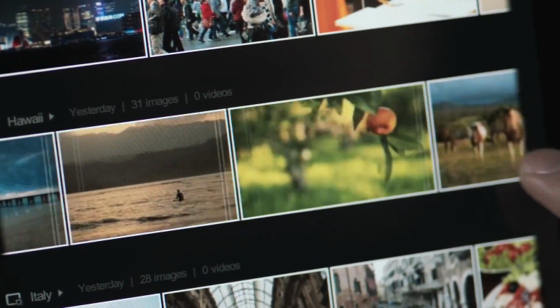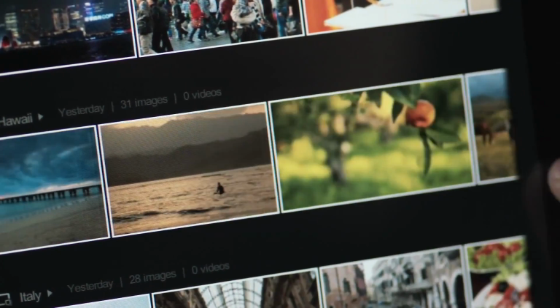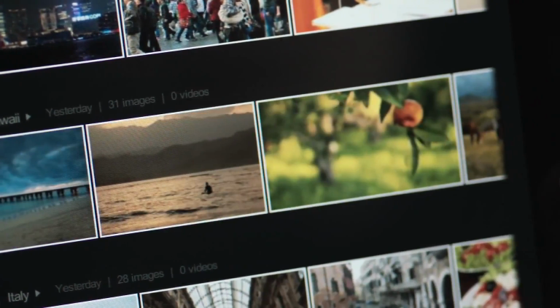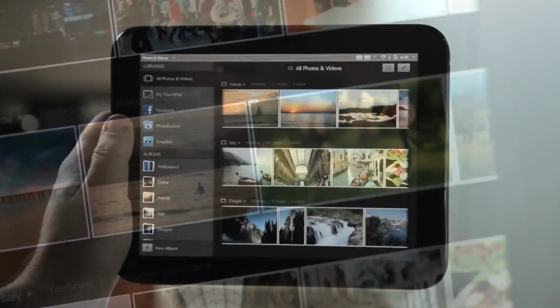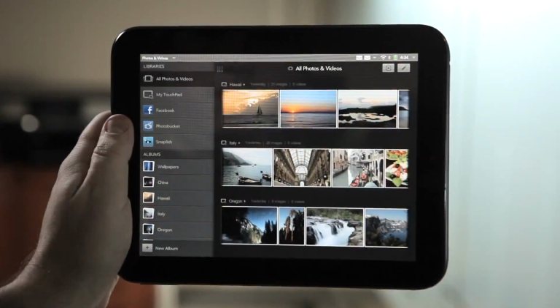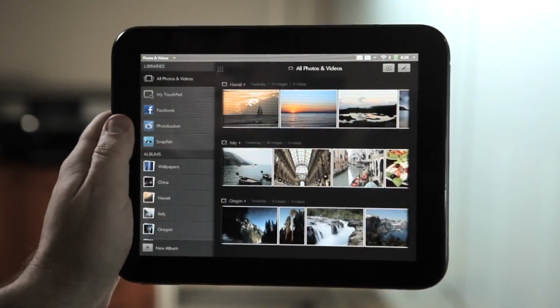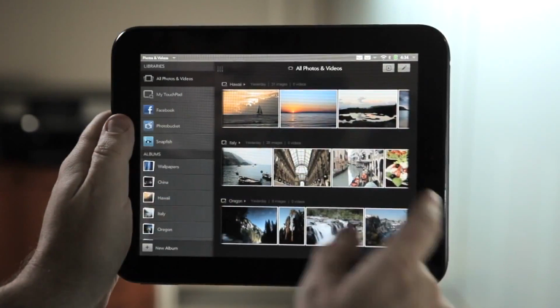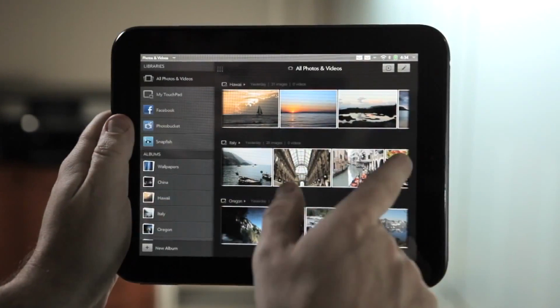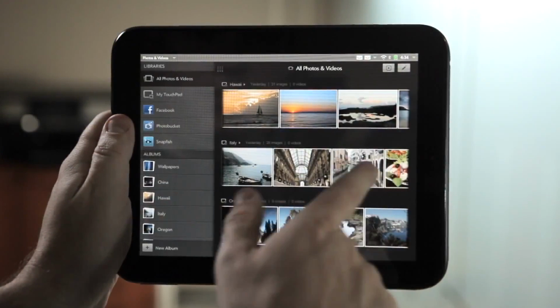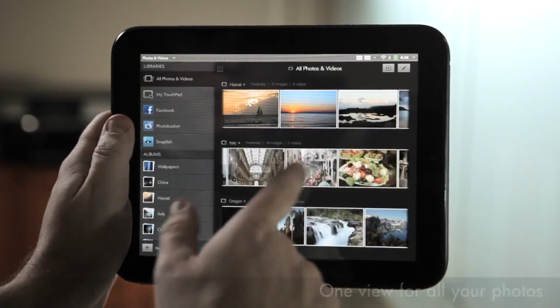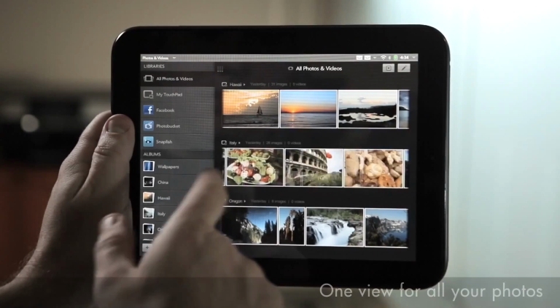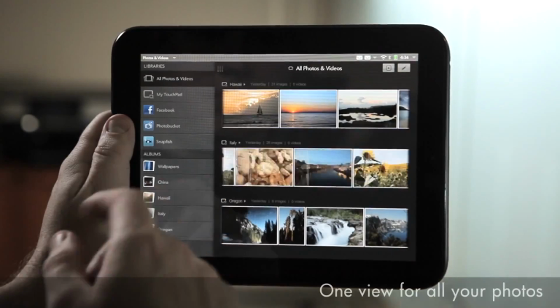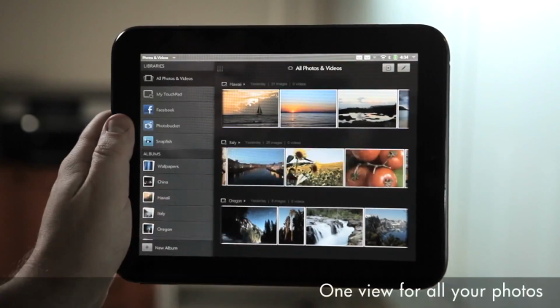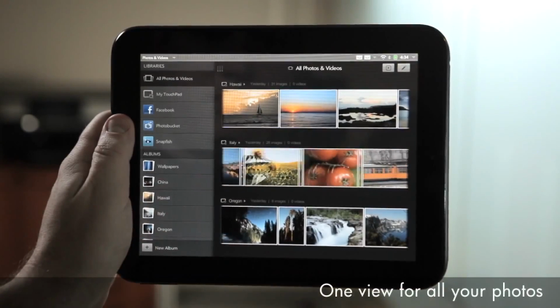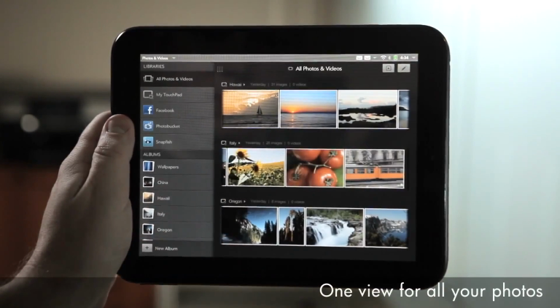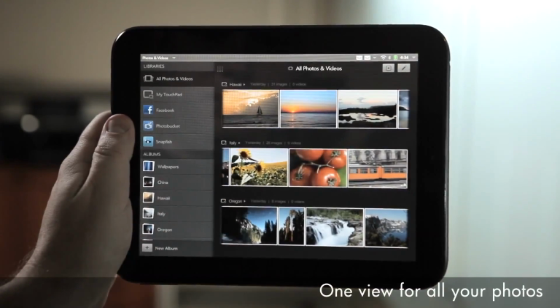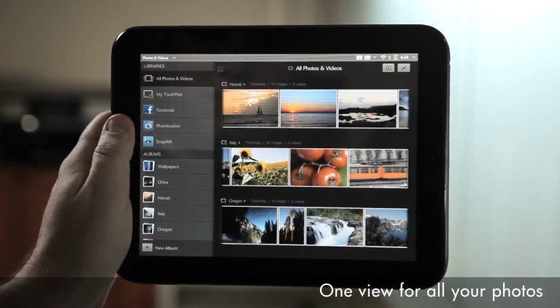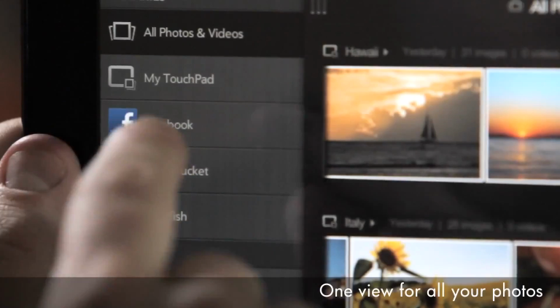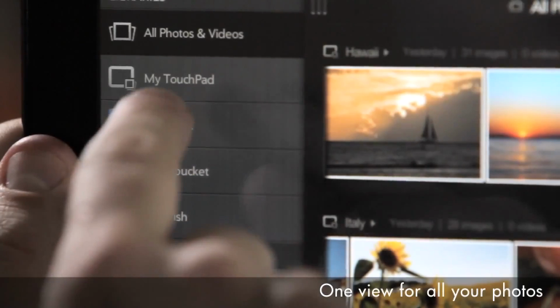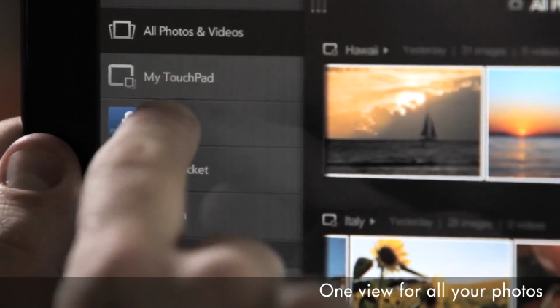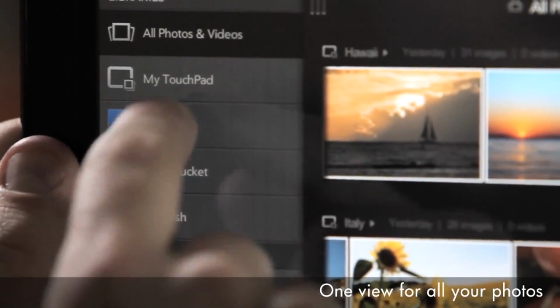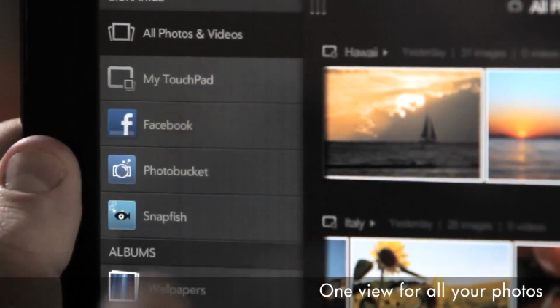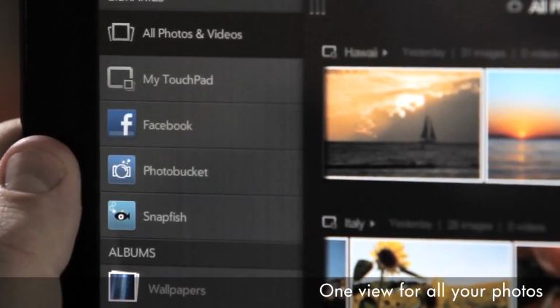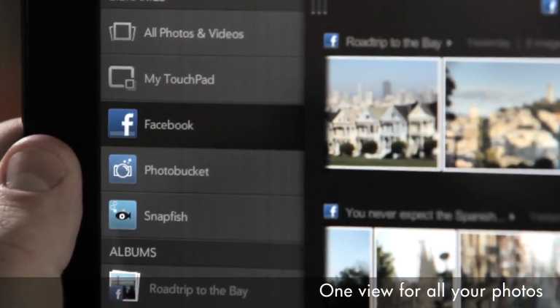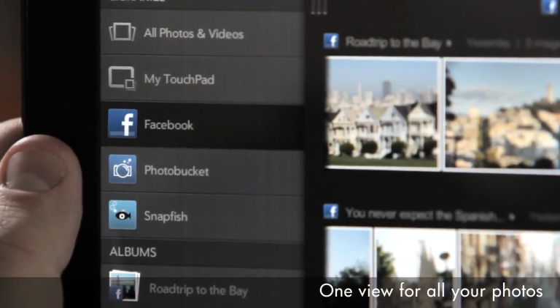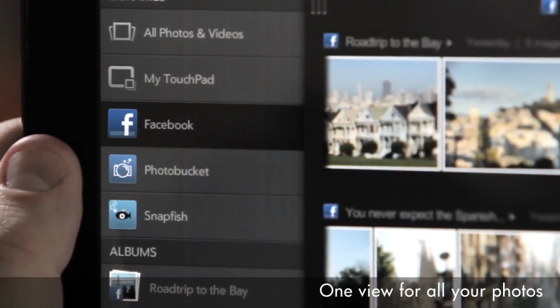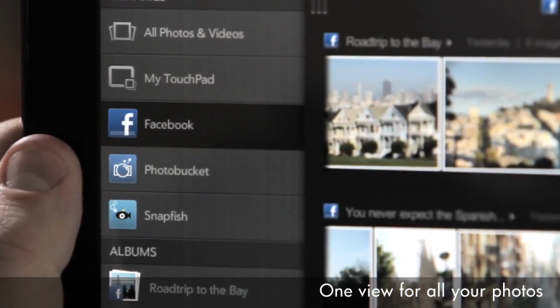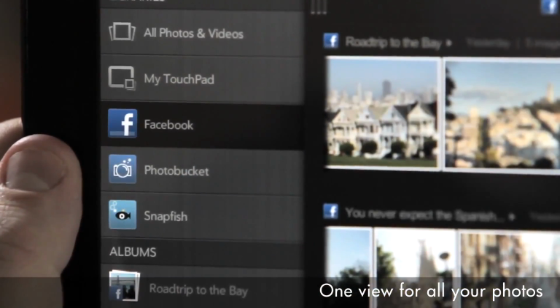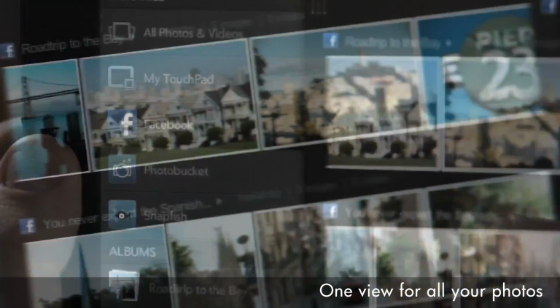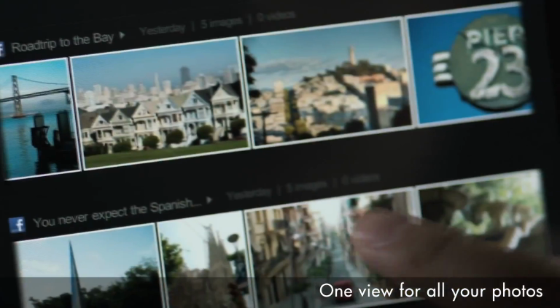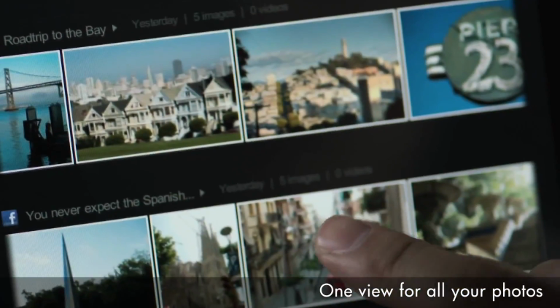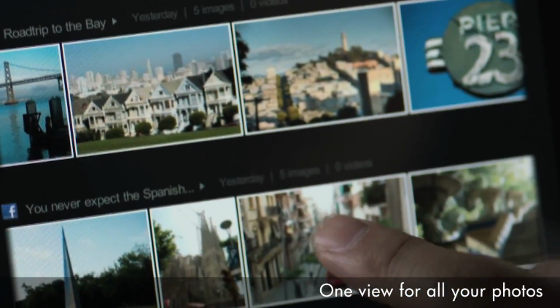We've also added Synergy to our photo app, so Touchpad pulls in all your photos from across Facebook, Snapfish, and PhotoBucket.